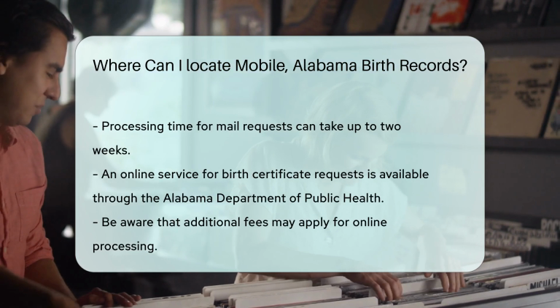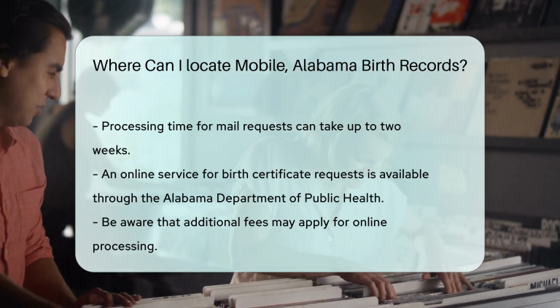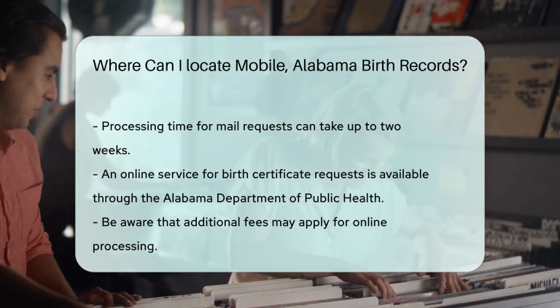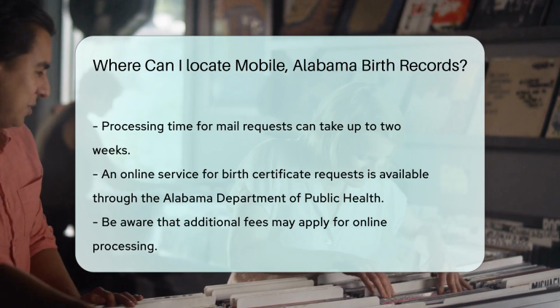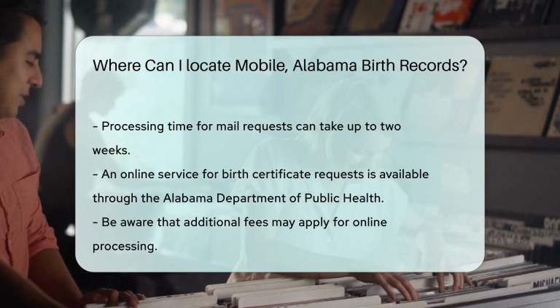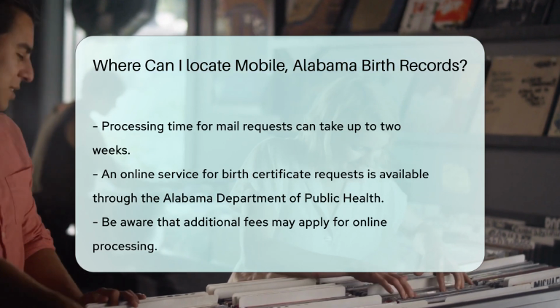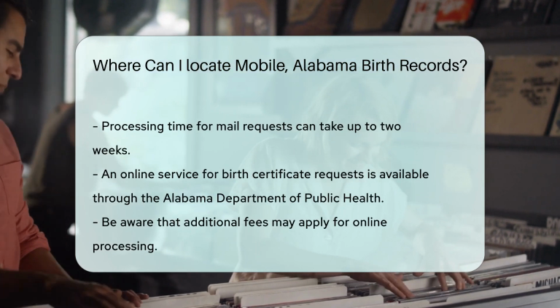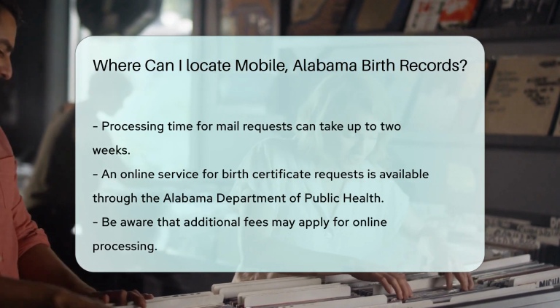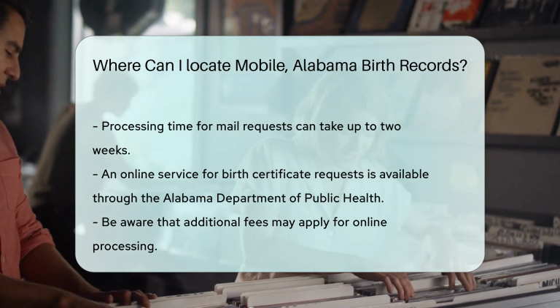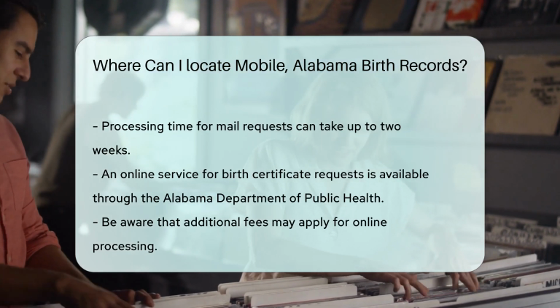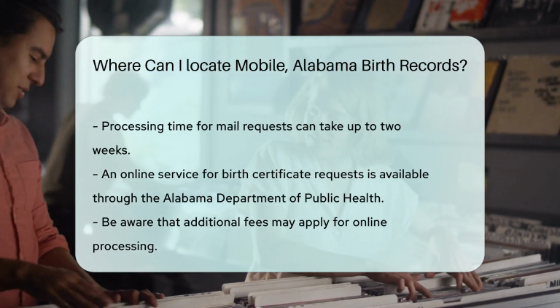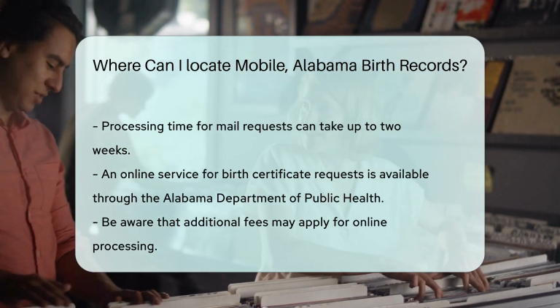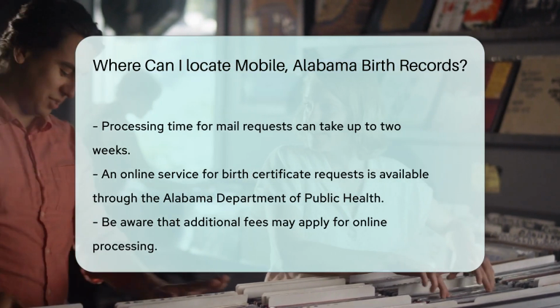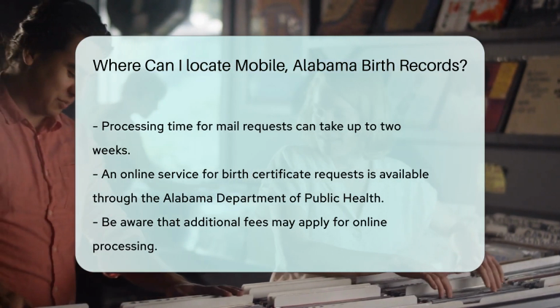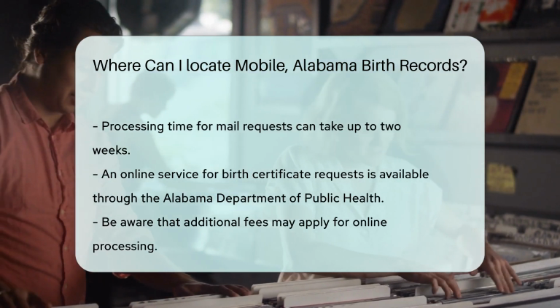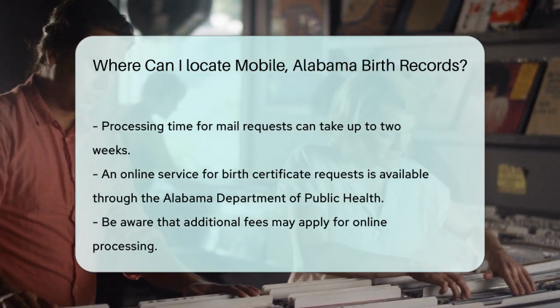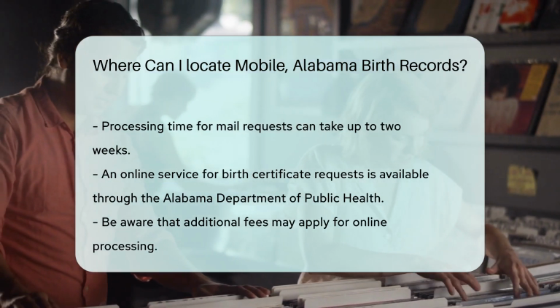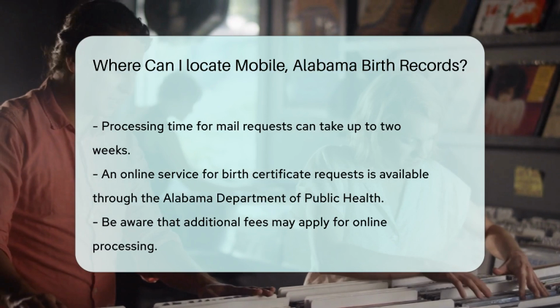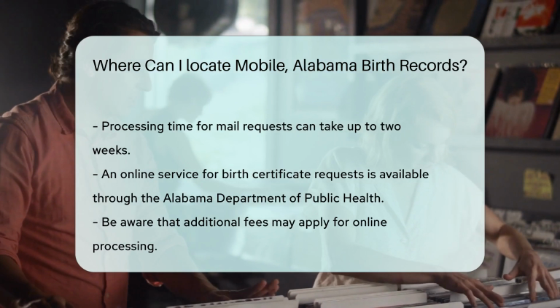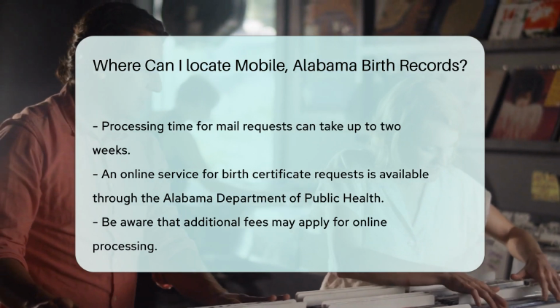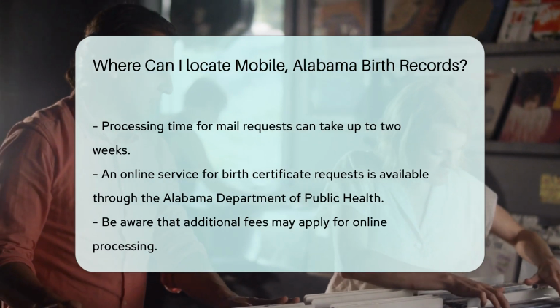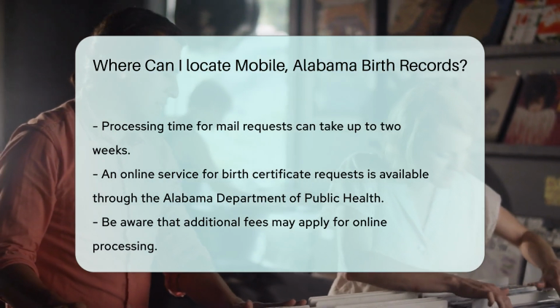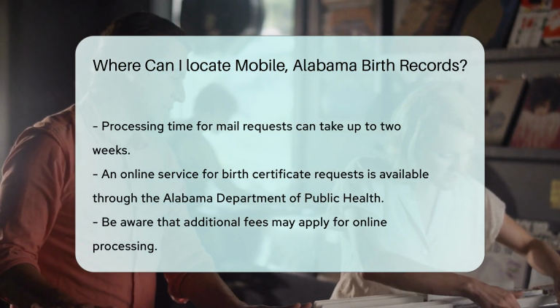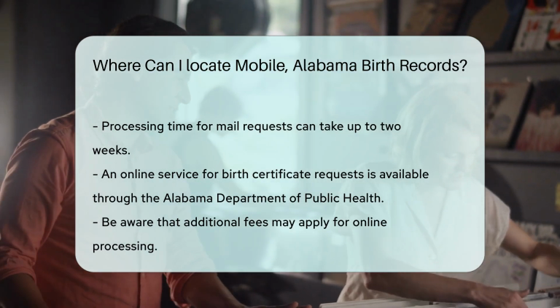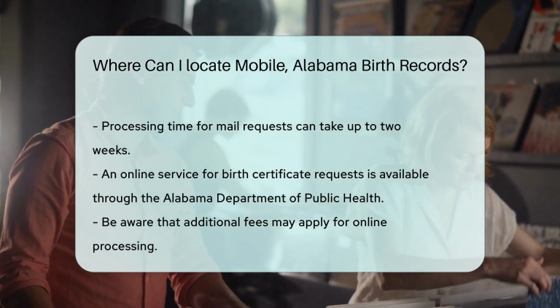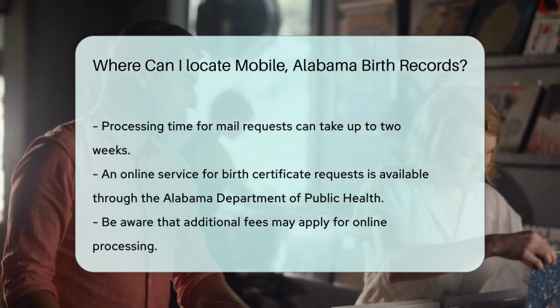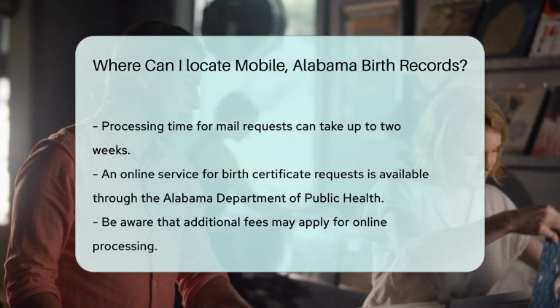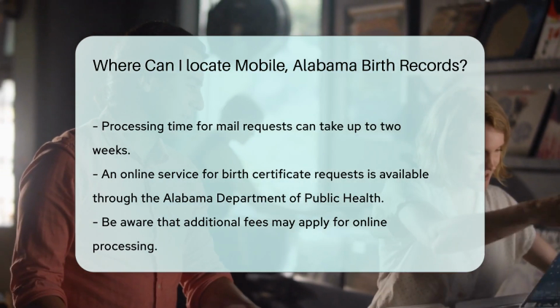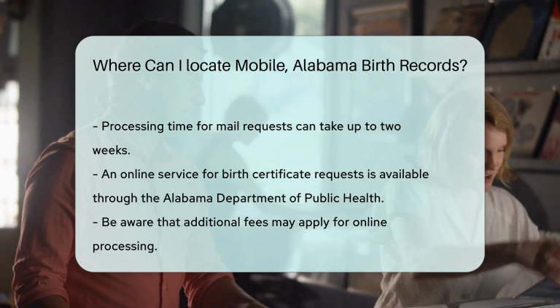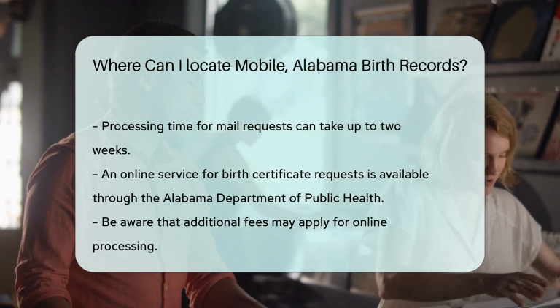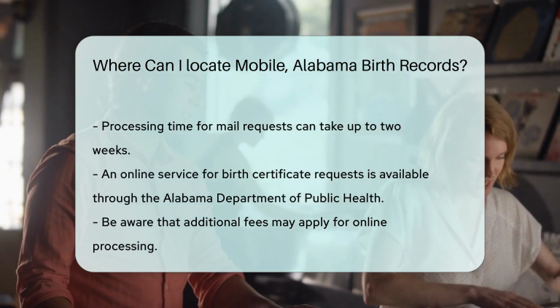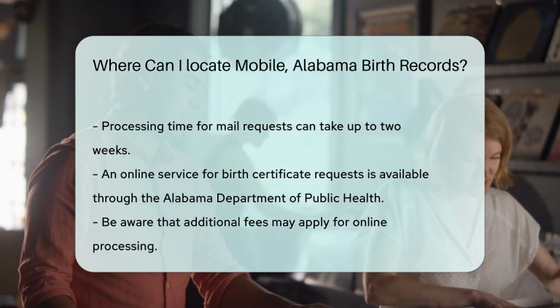Another option is to check online through the Alabama Department of Public Health. They offer an online service for birth certificate requests.